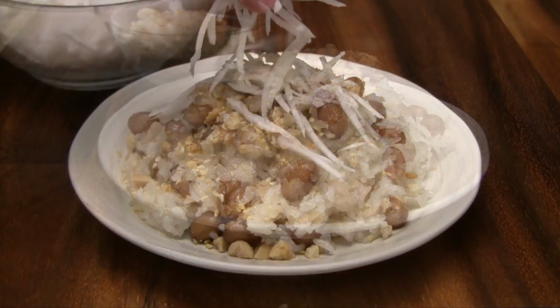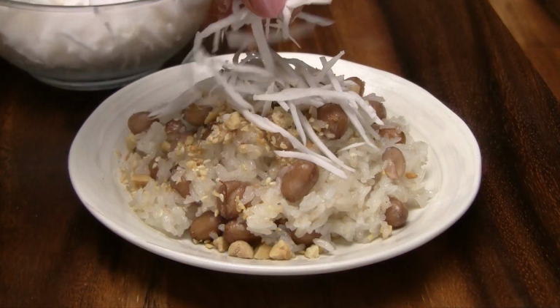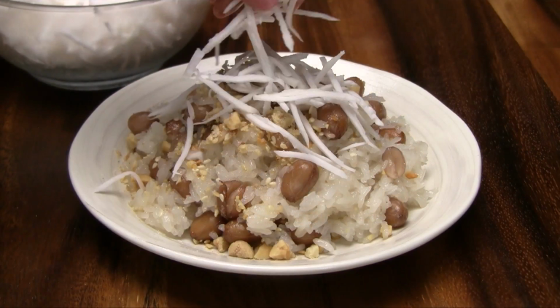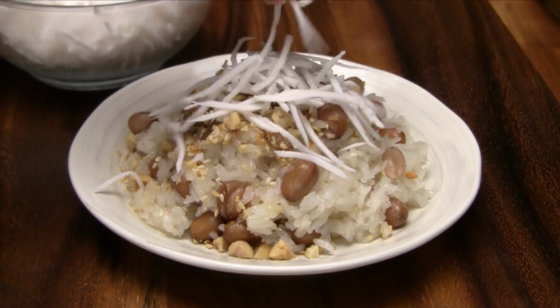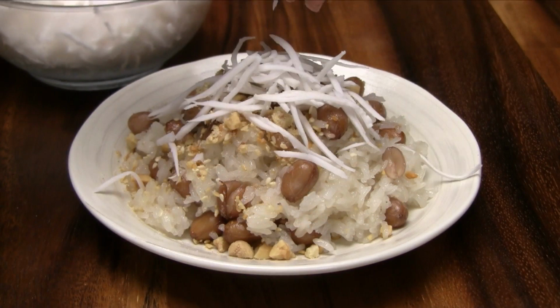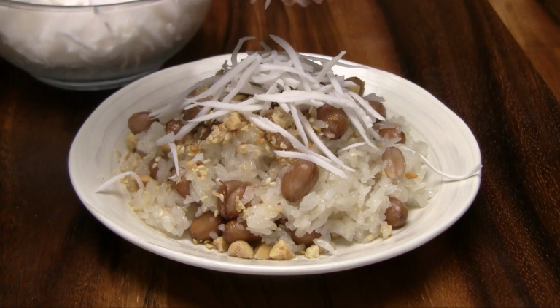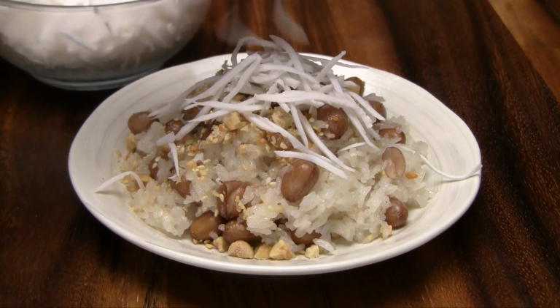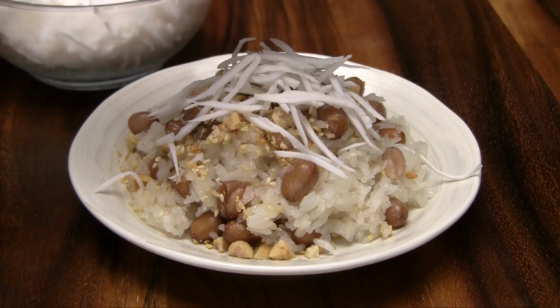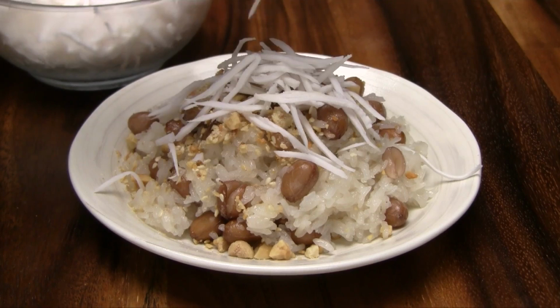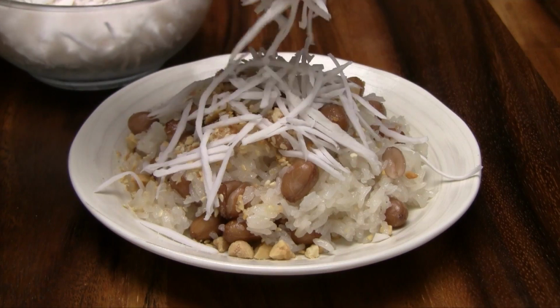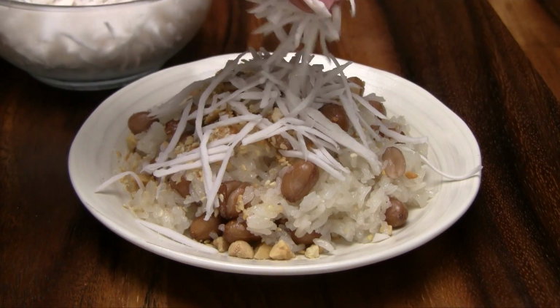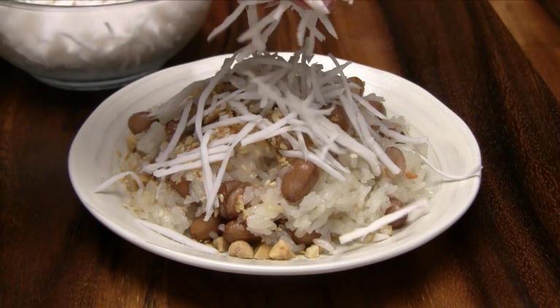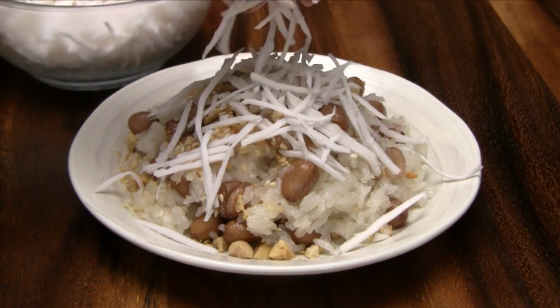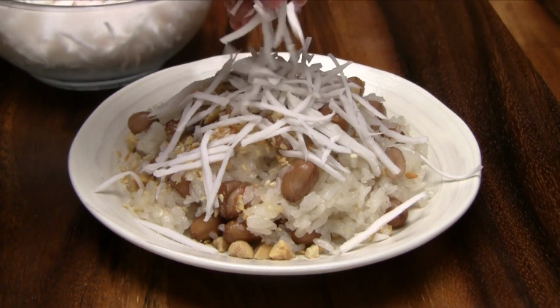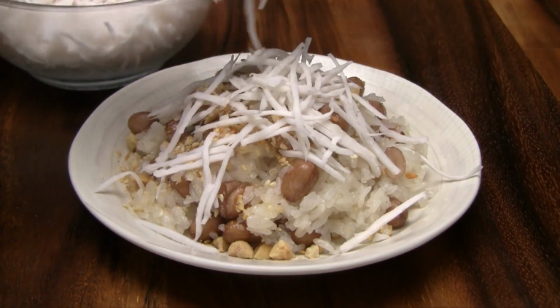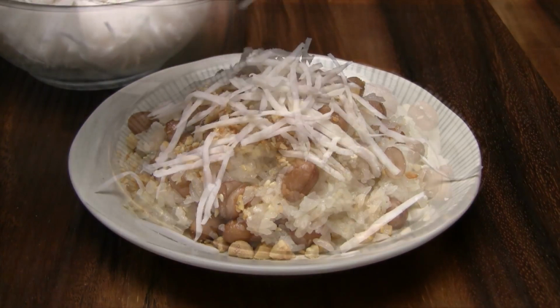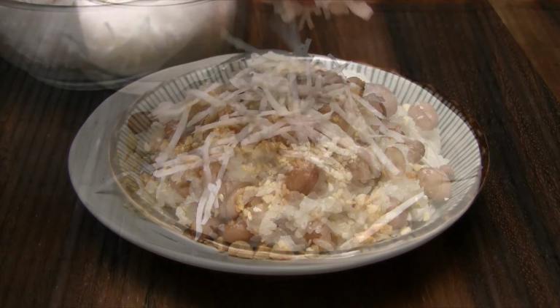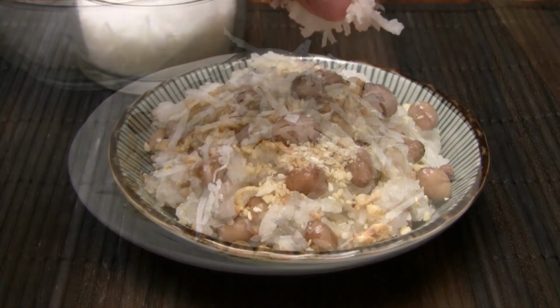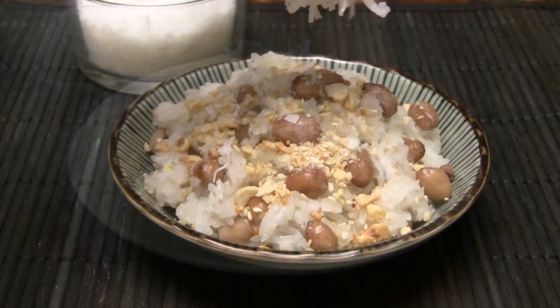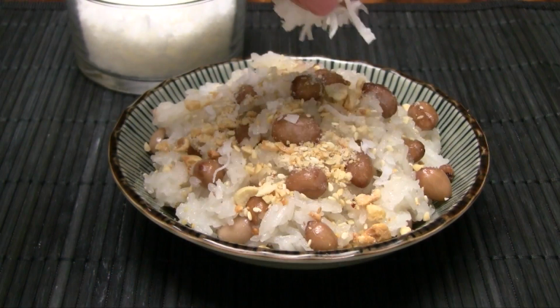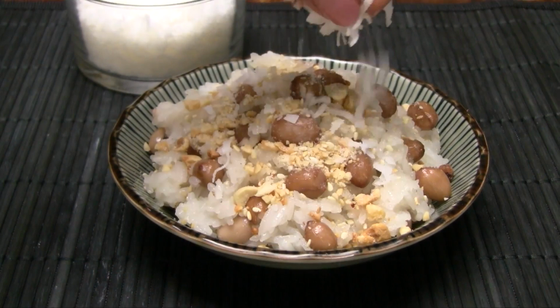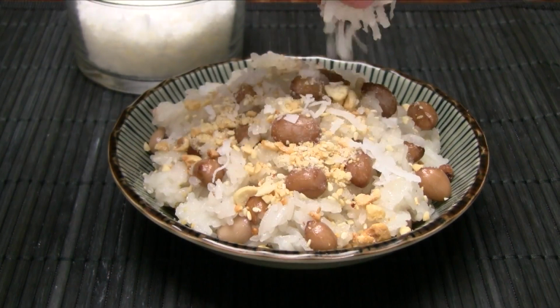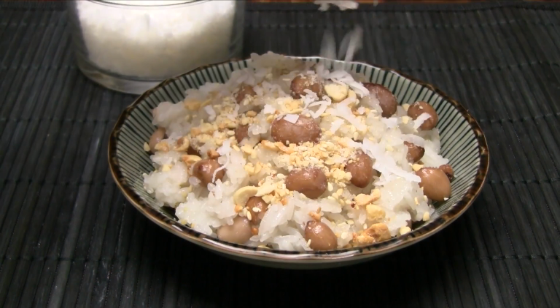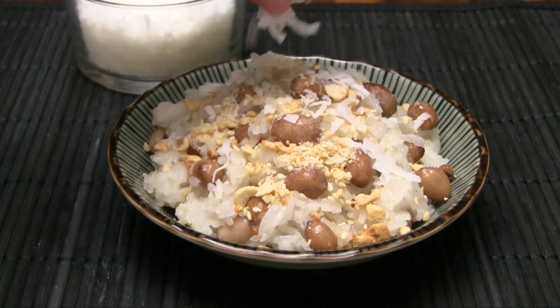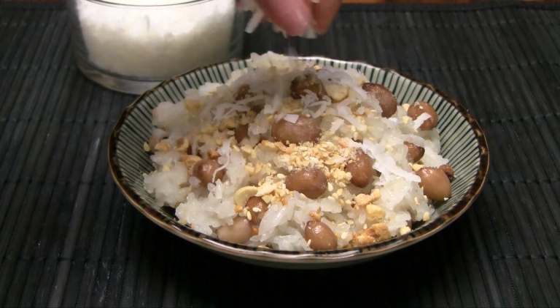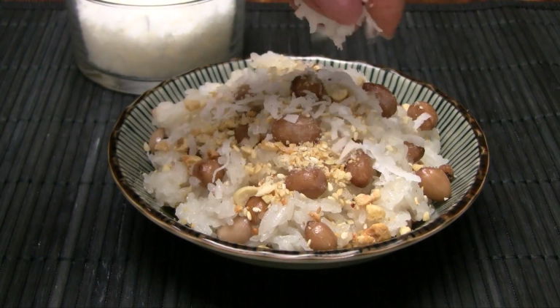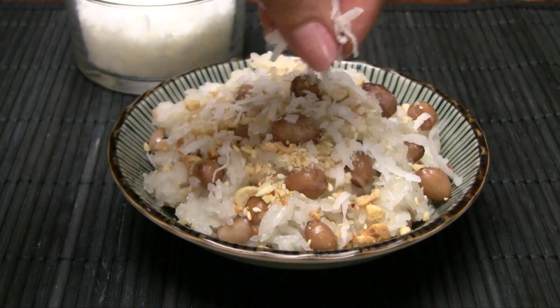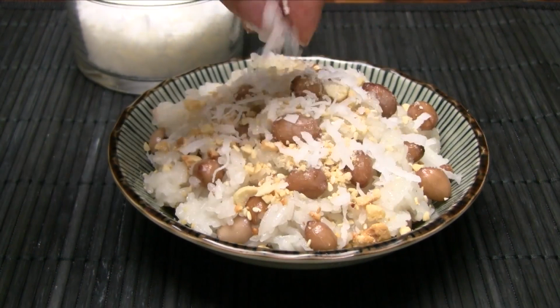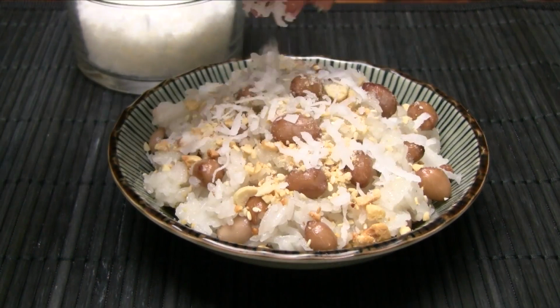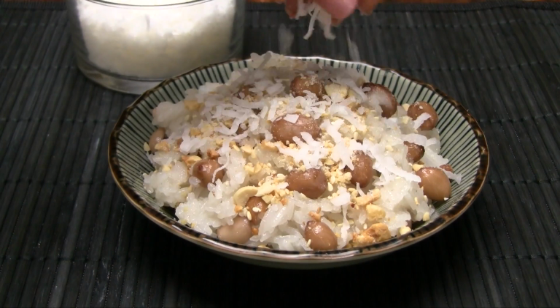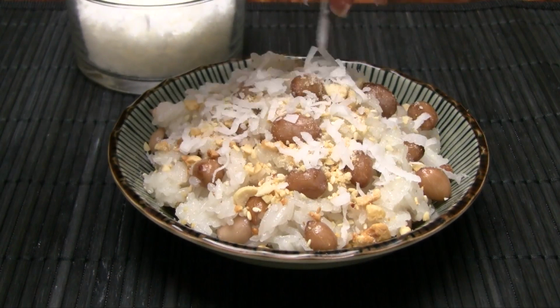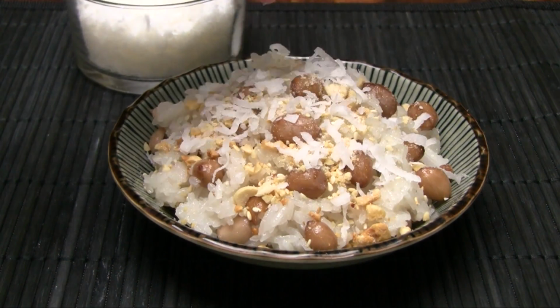Another delicious topping is shredded young coconut. For something sweeter, try sweetened coconut flakes.